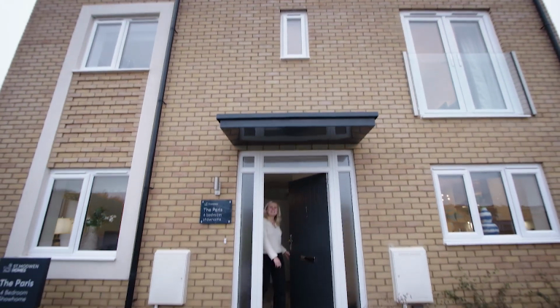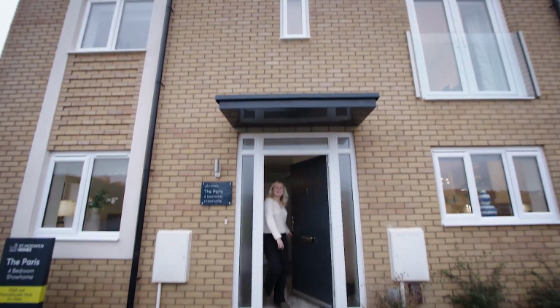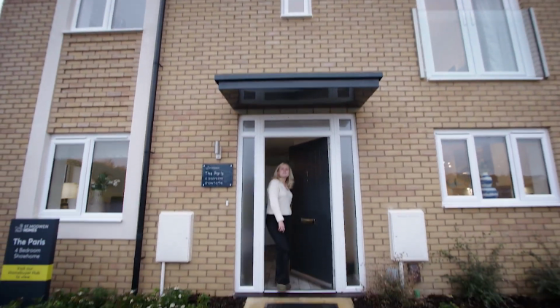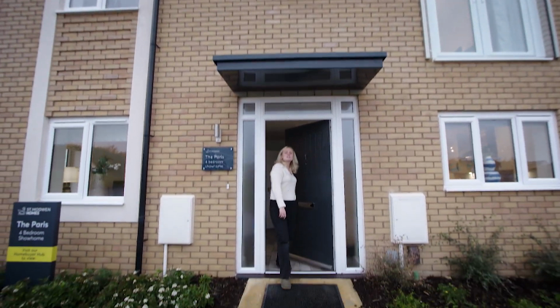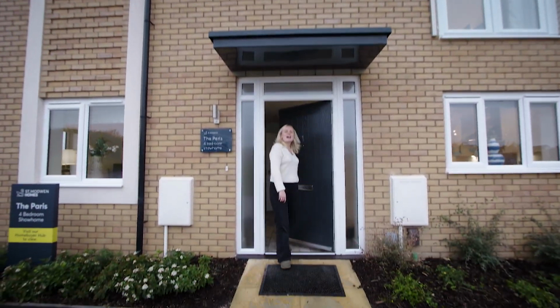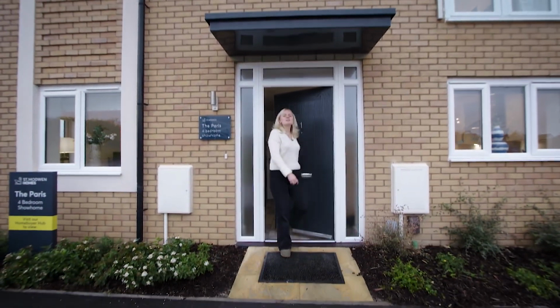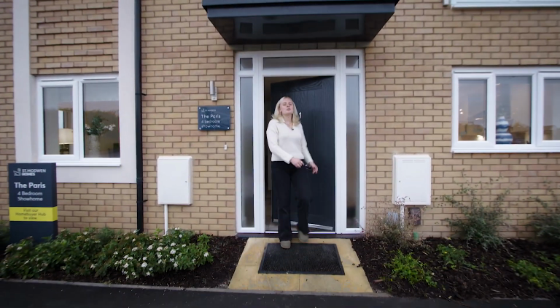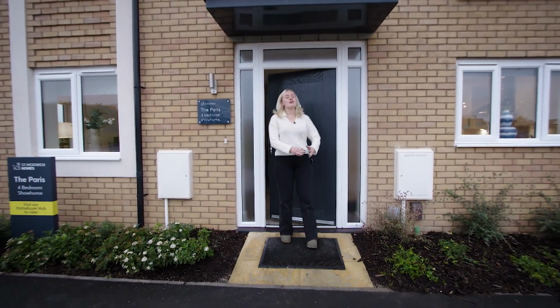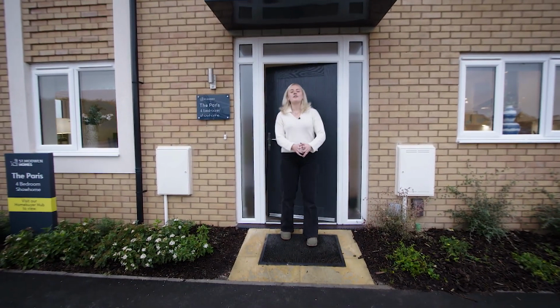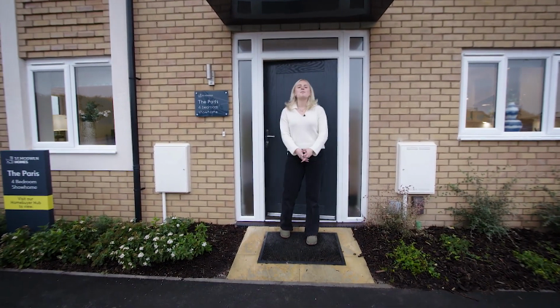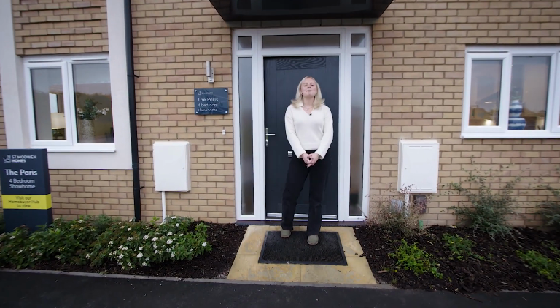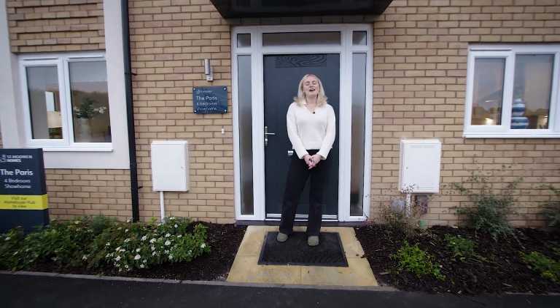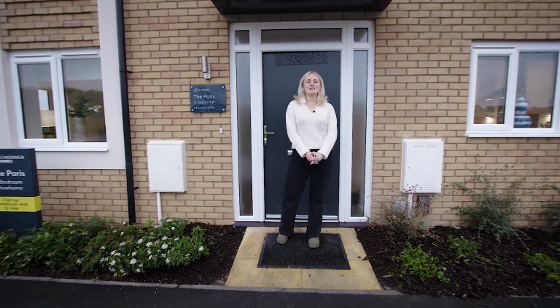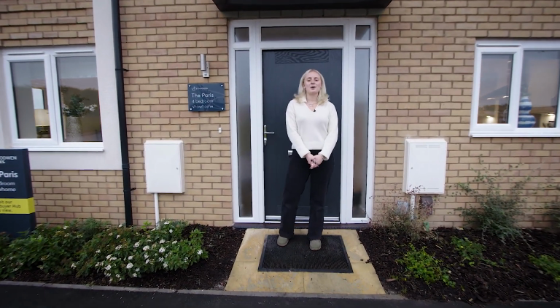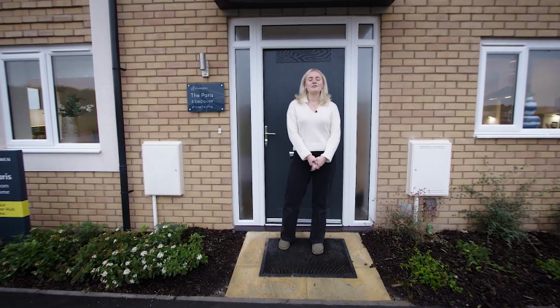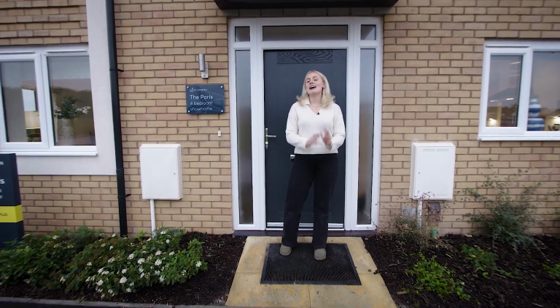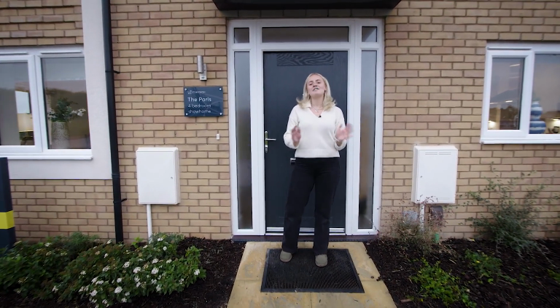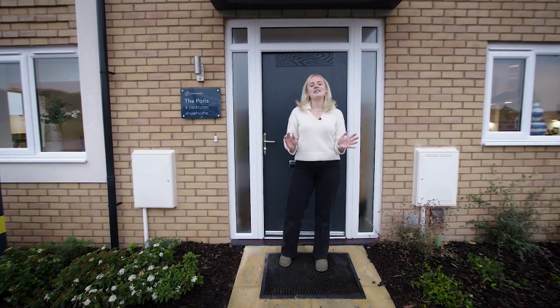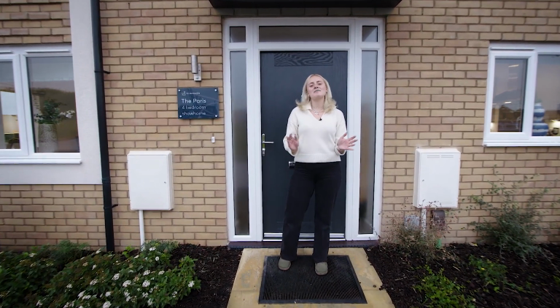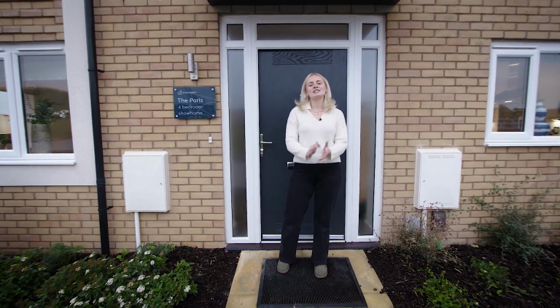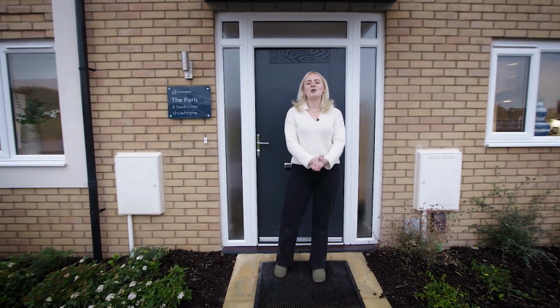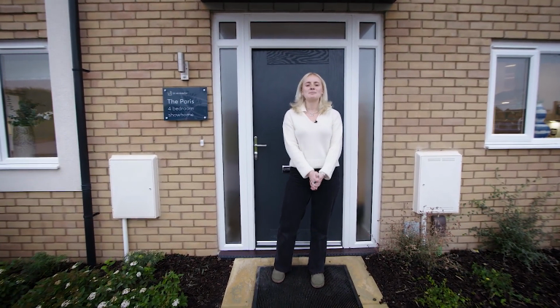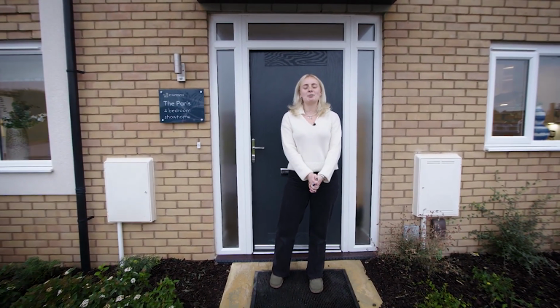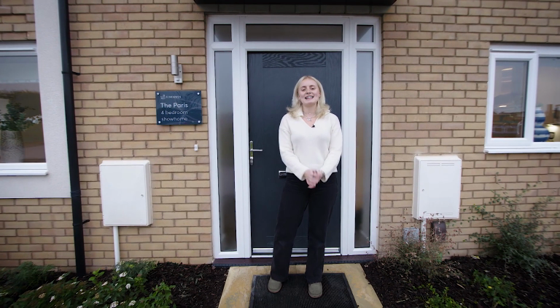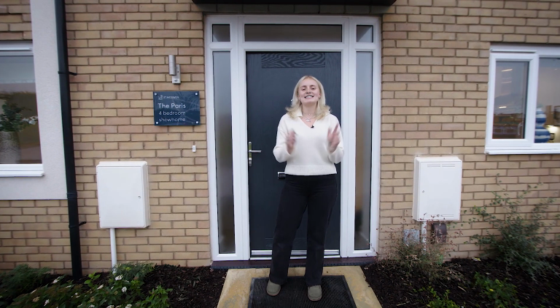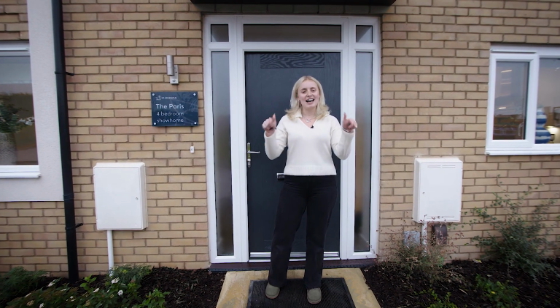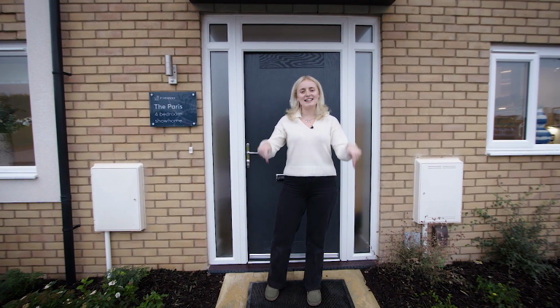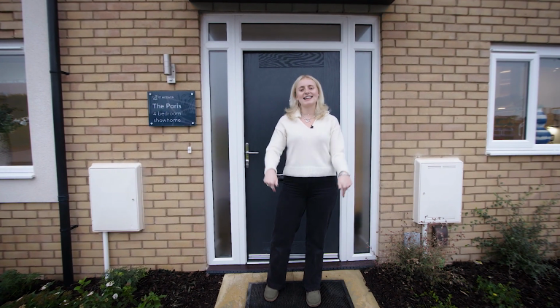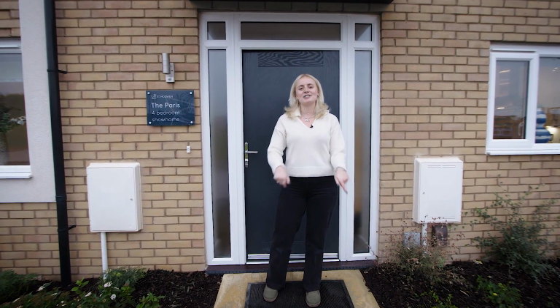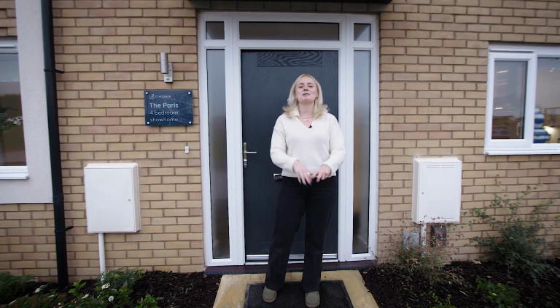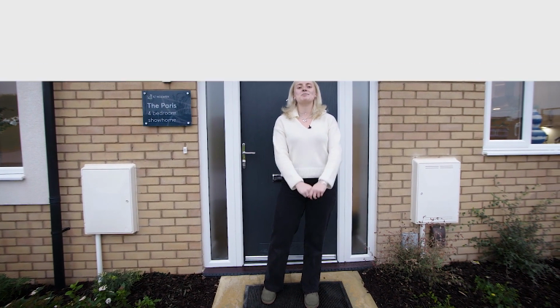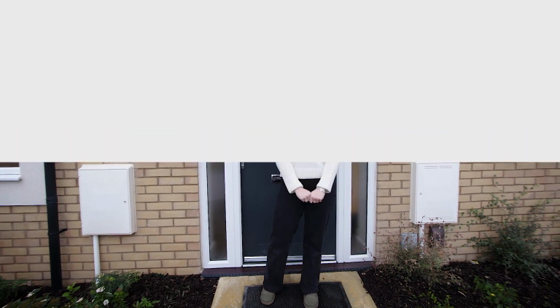Thanks for watching the house tour of our four-bed Paris home. For any further information on this property, check out the link in our description below.